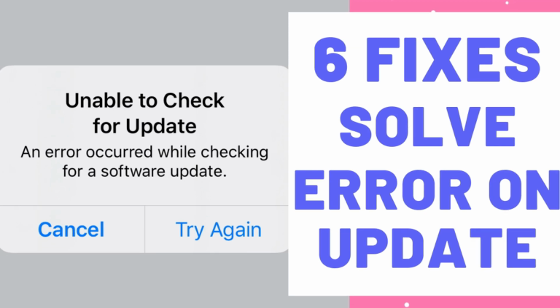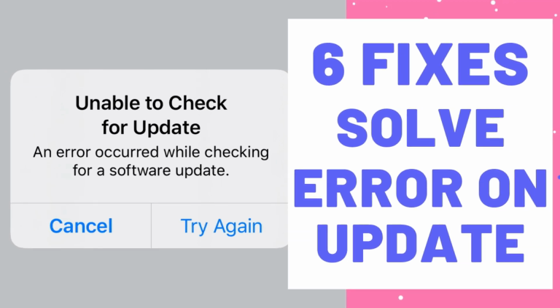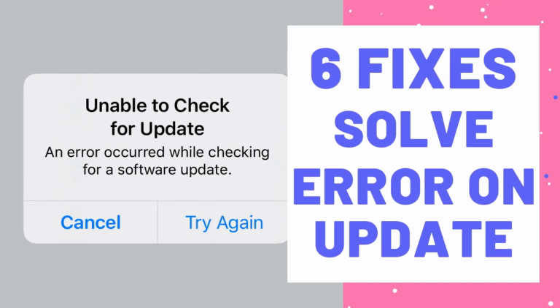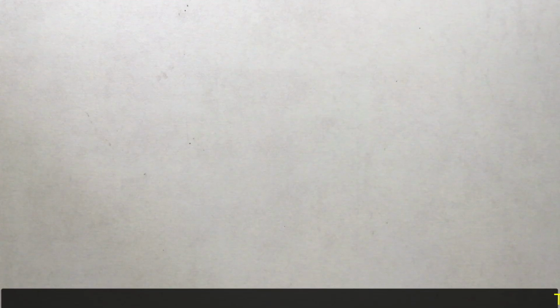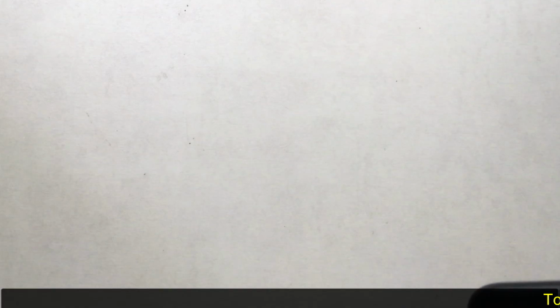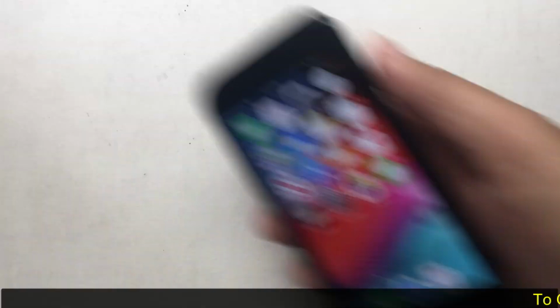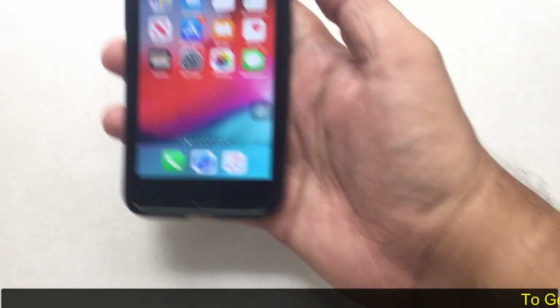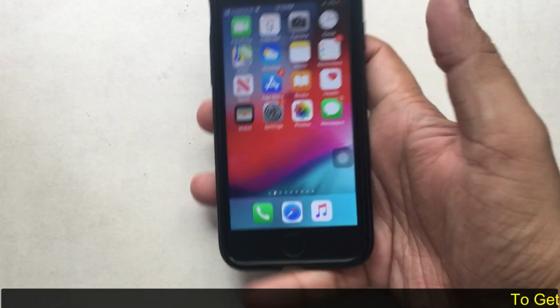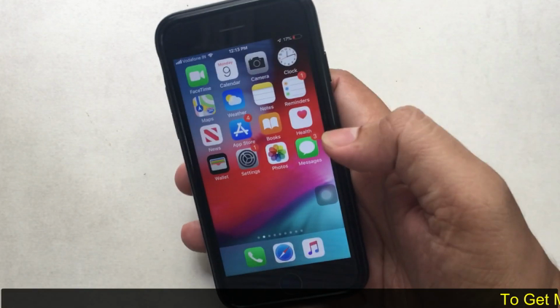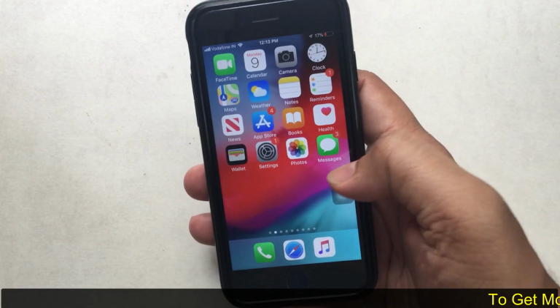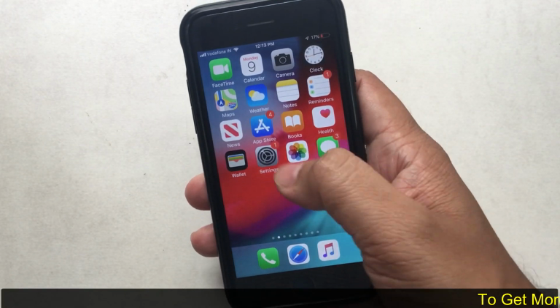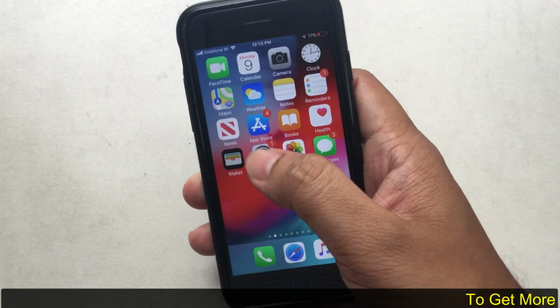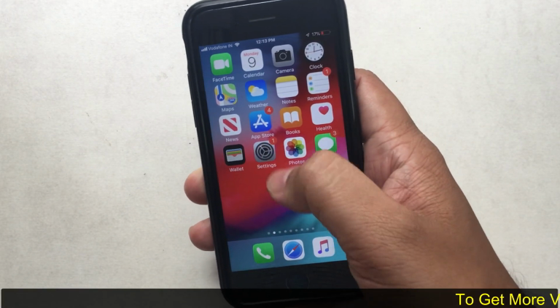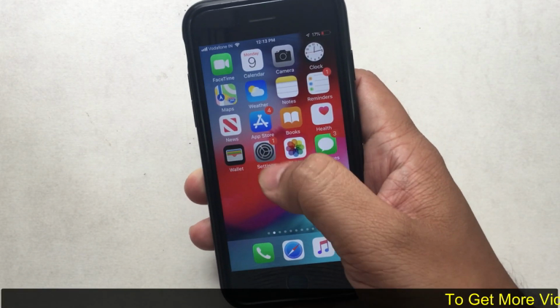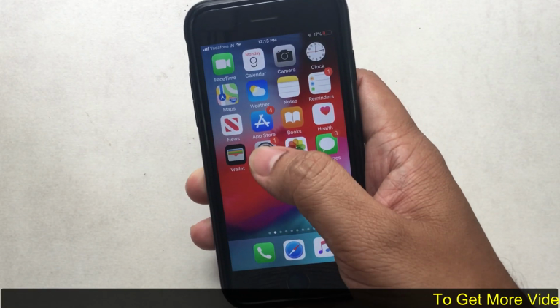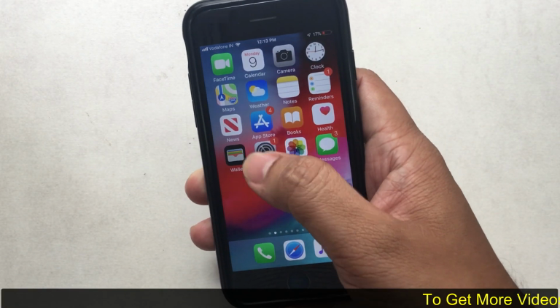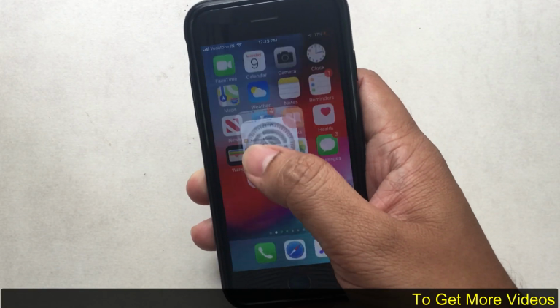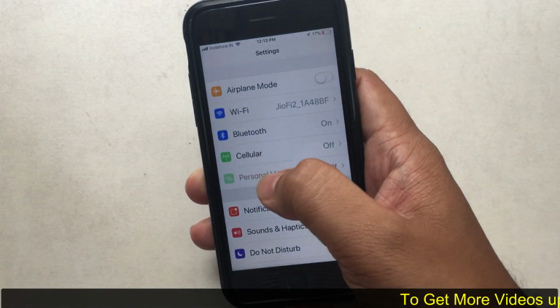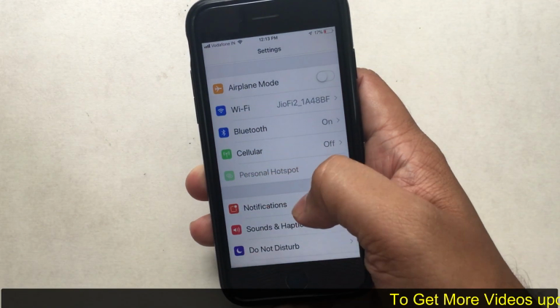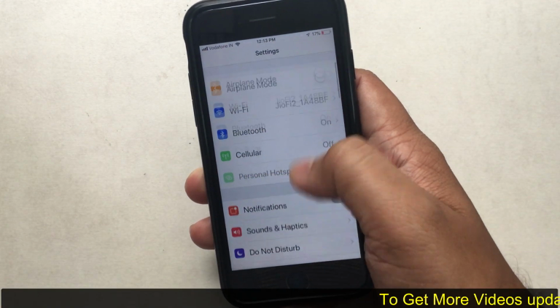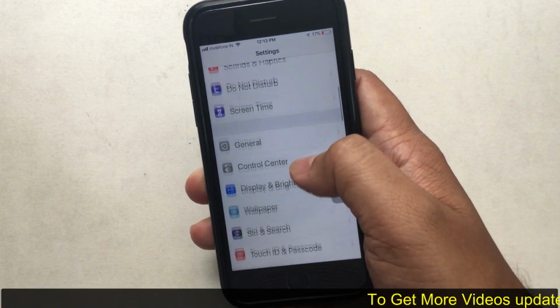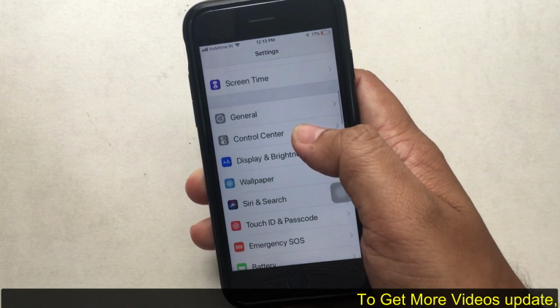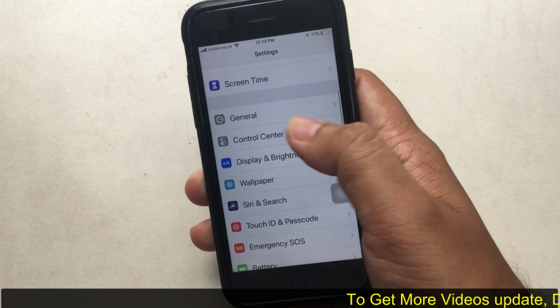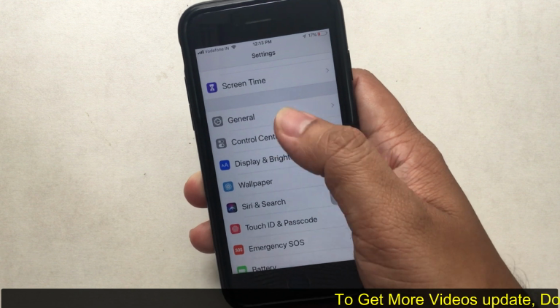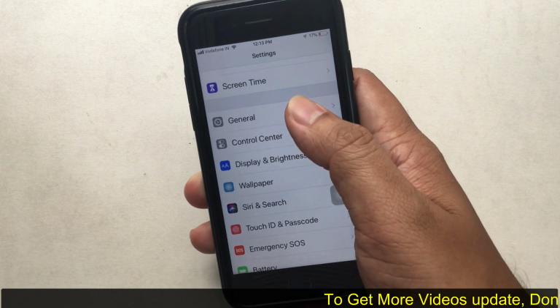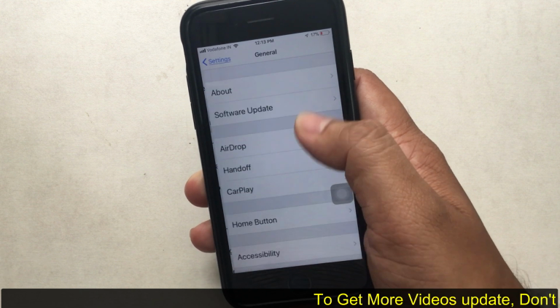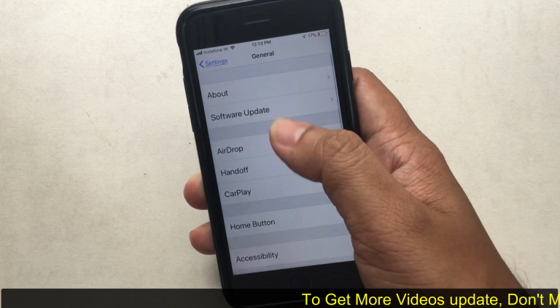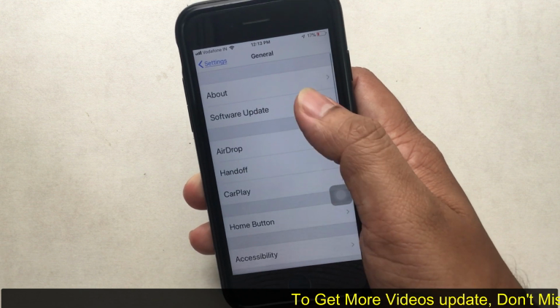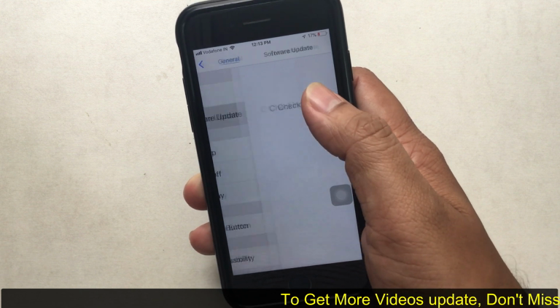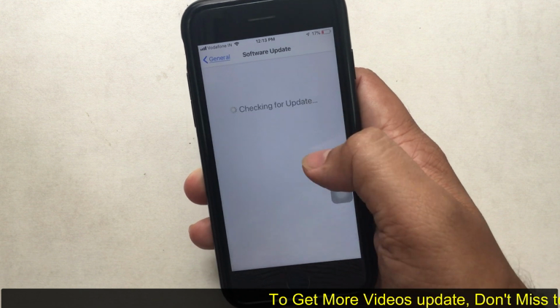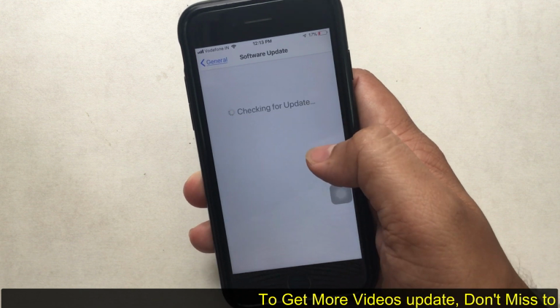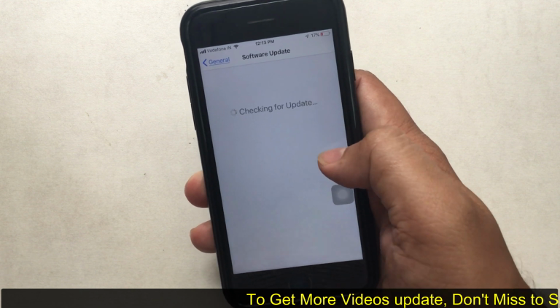Welcome to my YouTube channel. Here's the quick fix for your iPhone and iPad being unable to check for an update while checking for new software update.